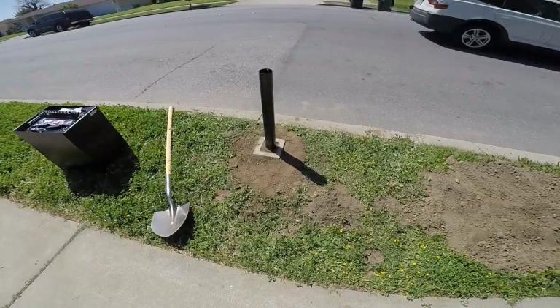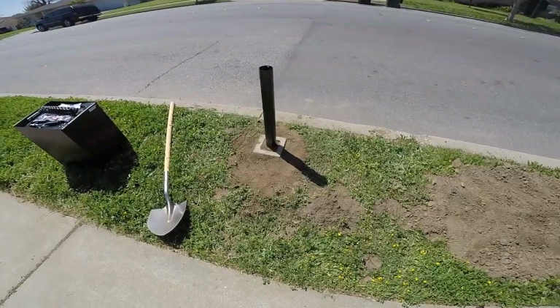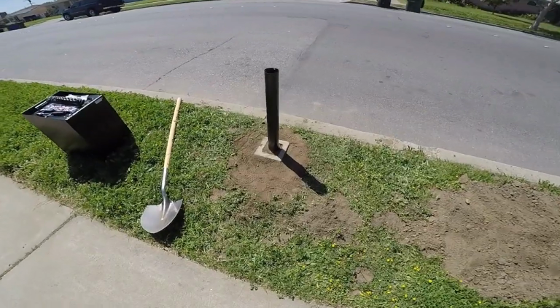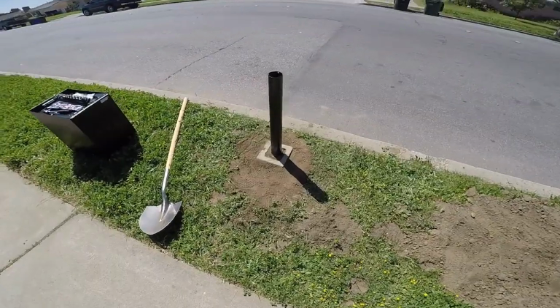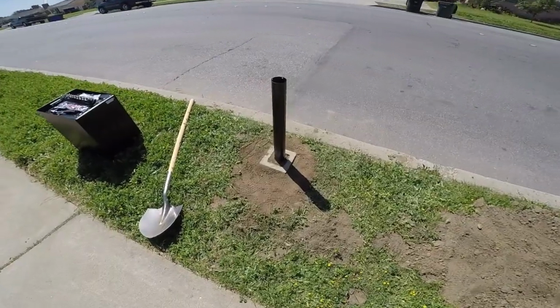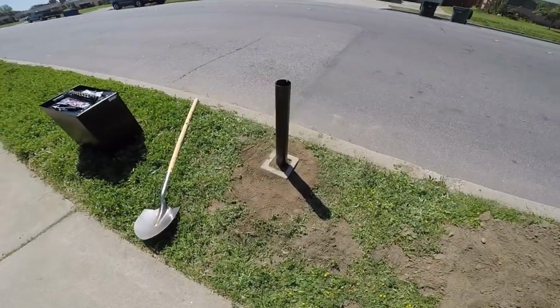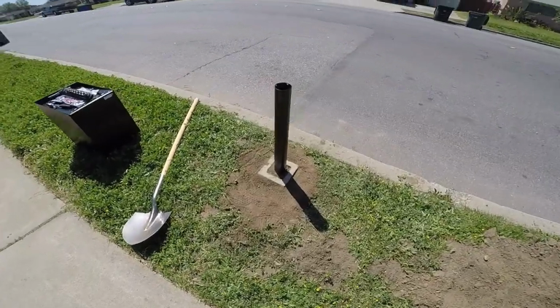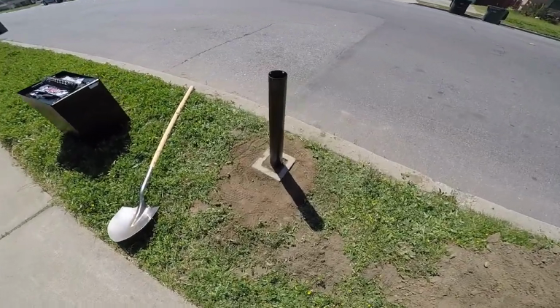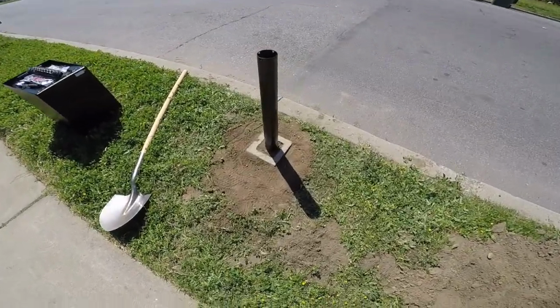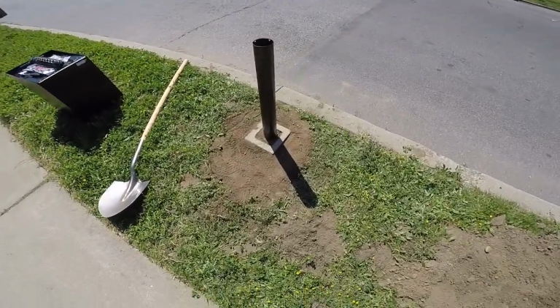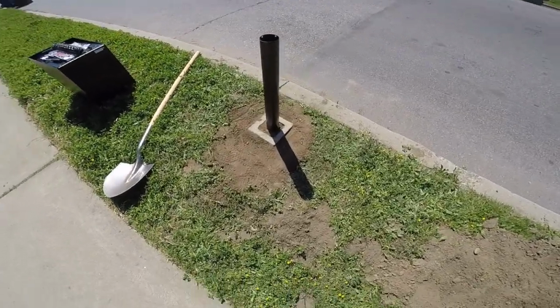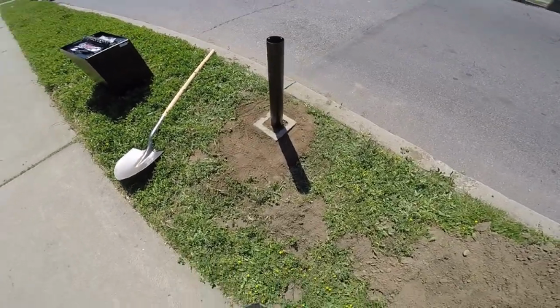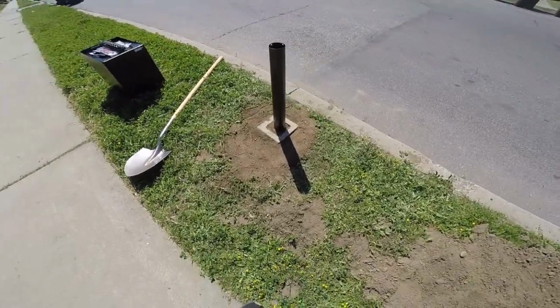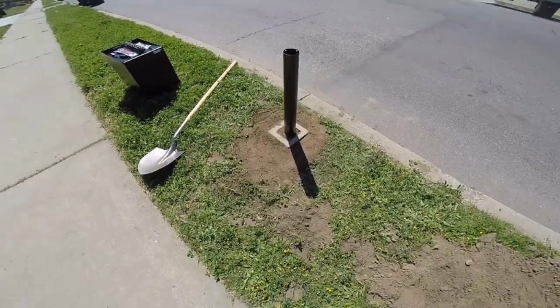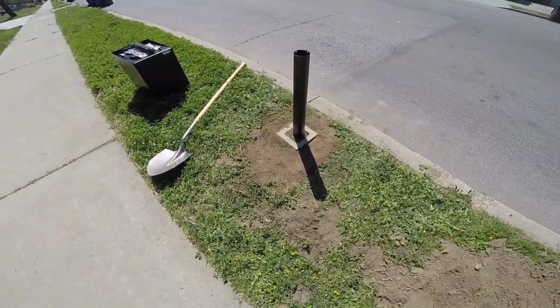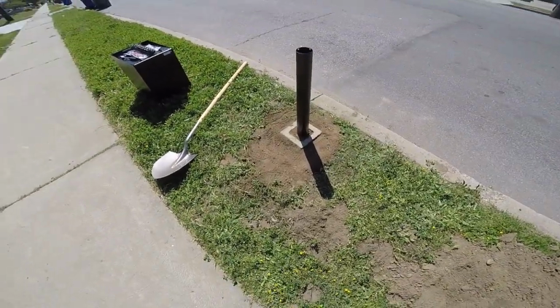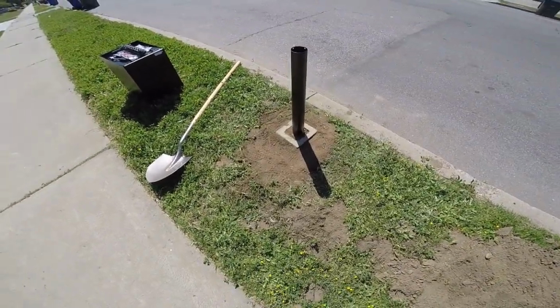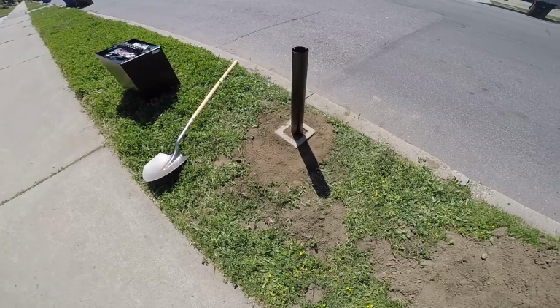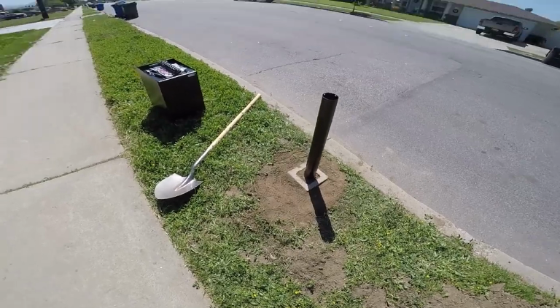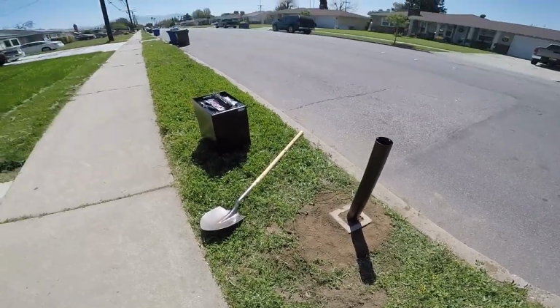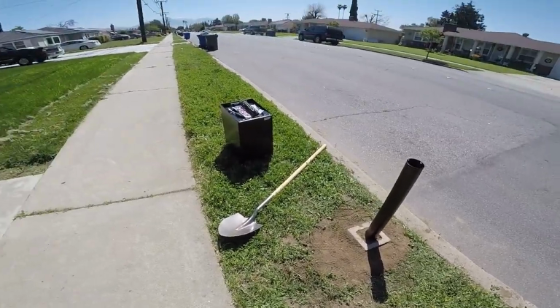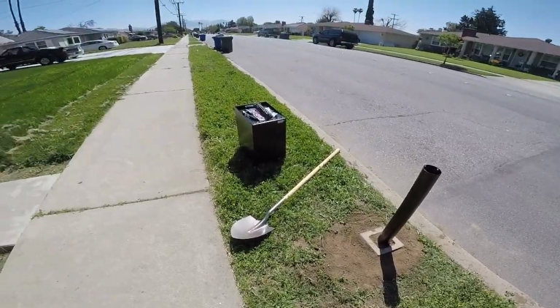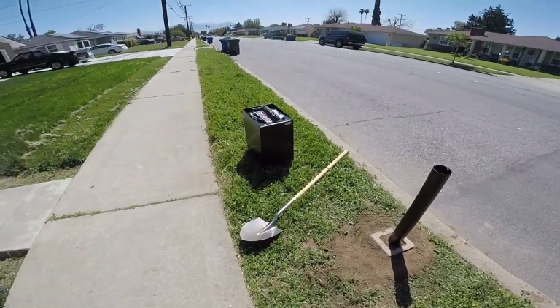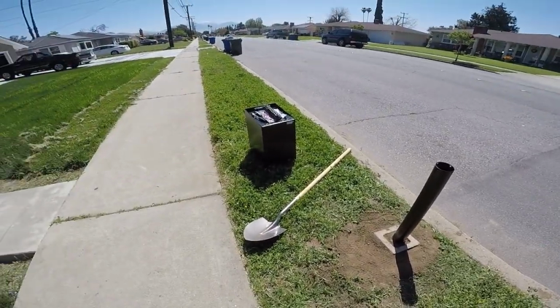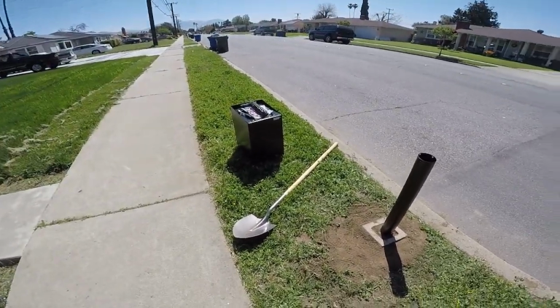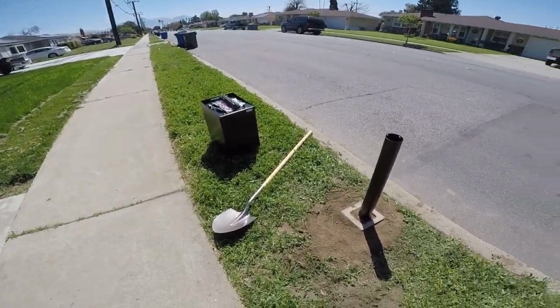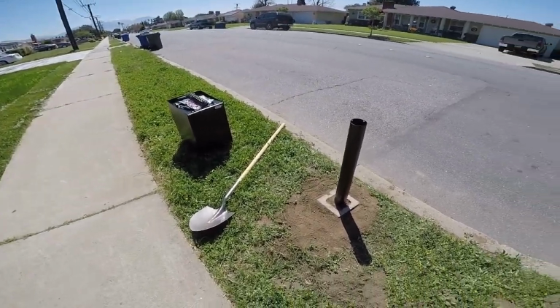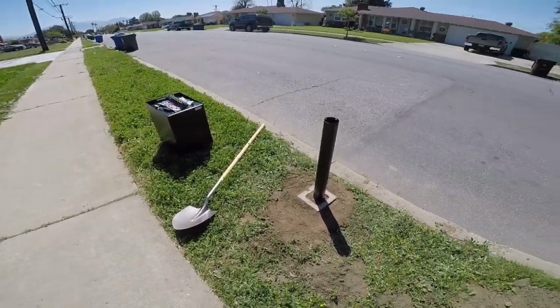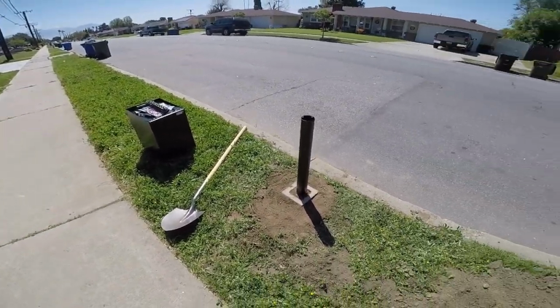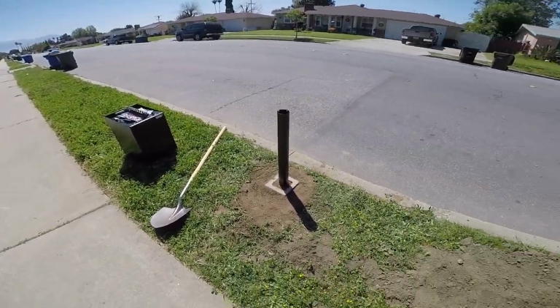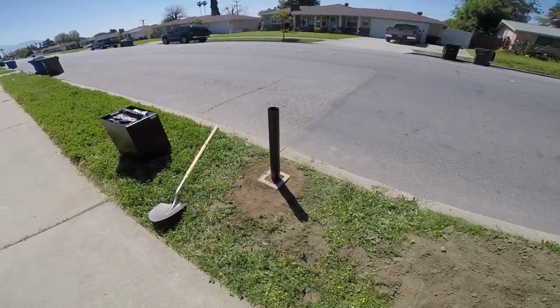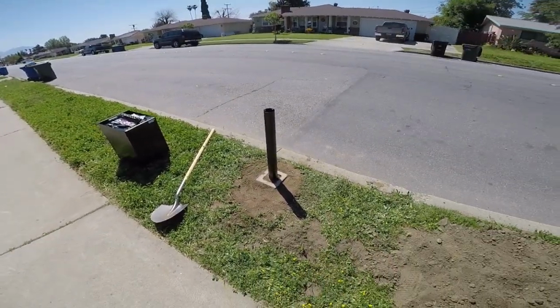There it is — the hole is already filled up. Now to put the mailbox on real quick.